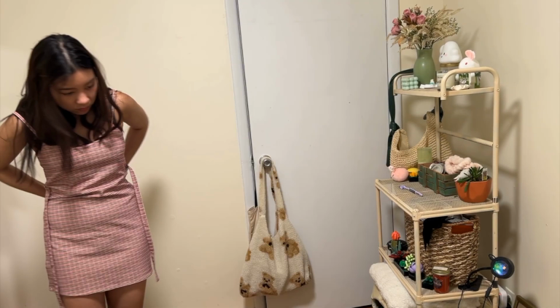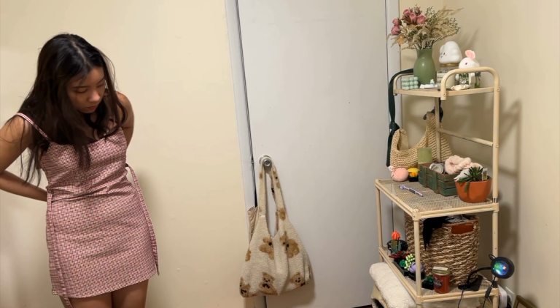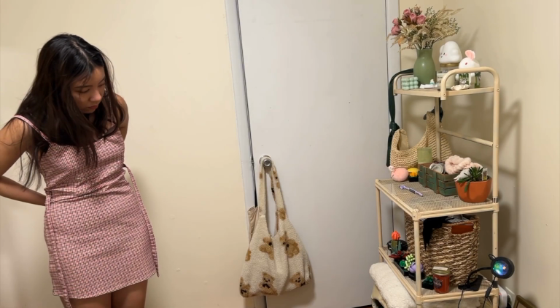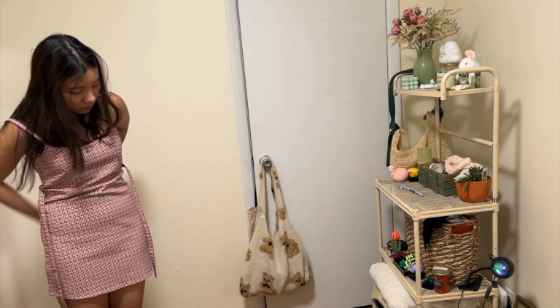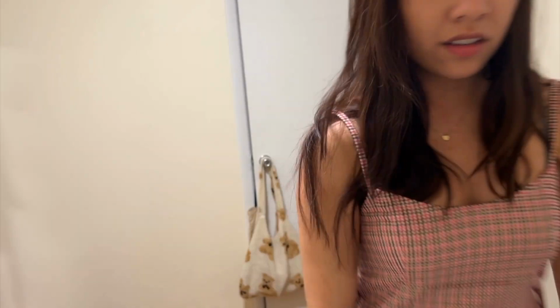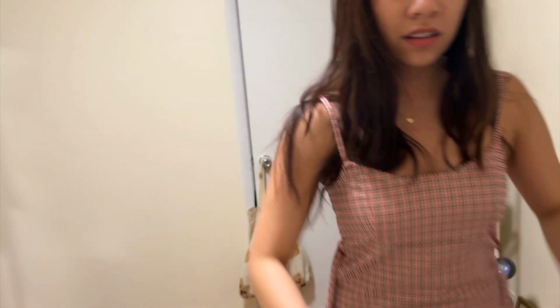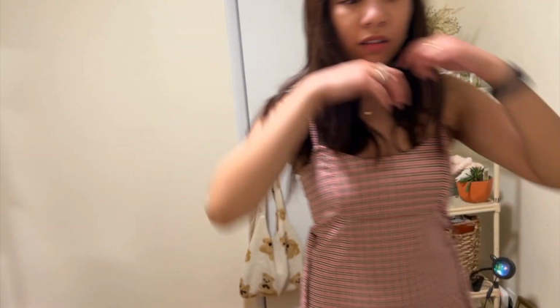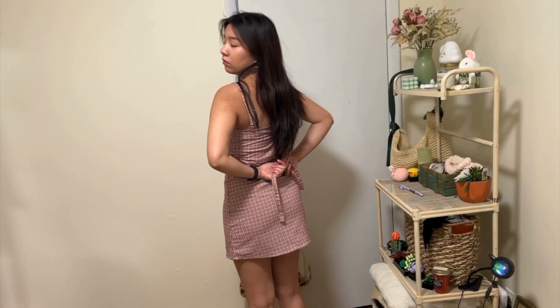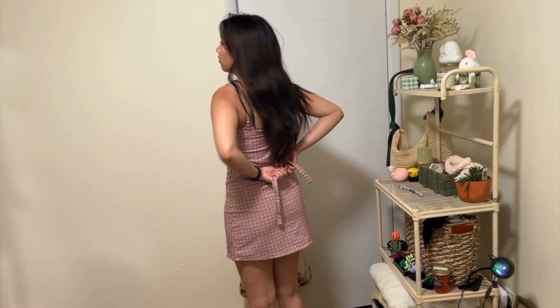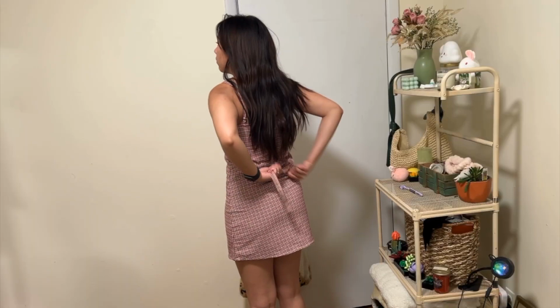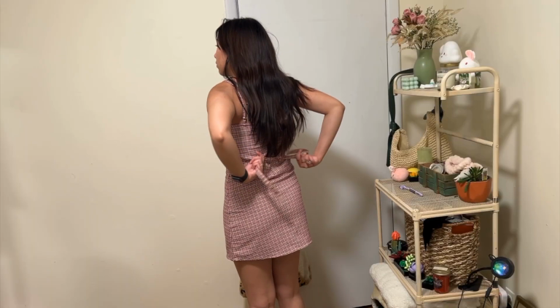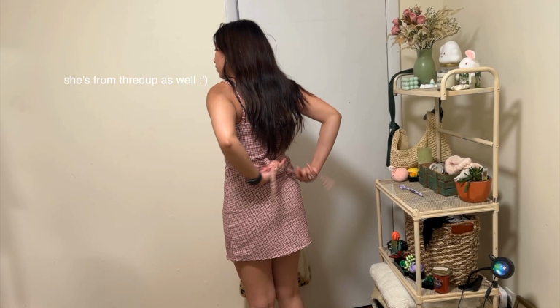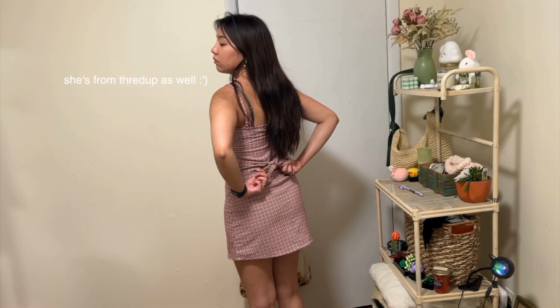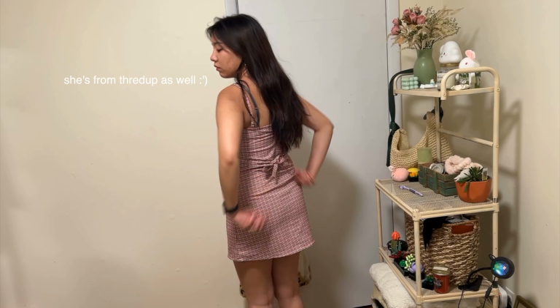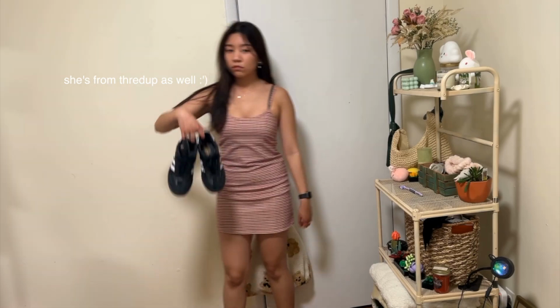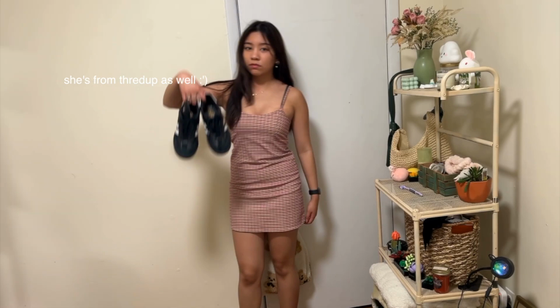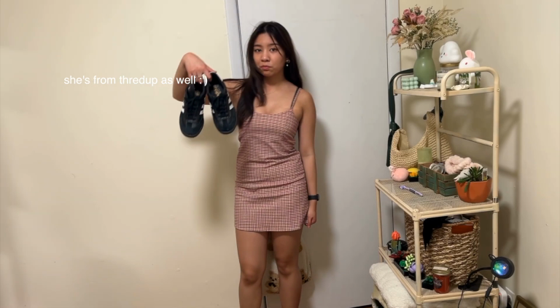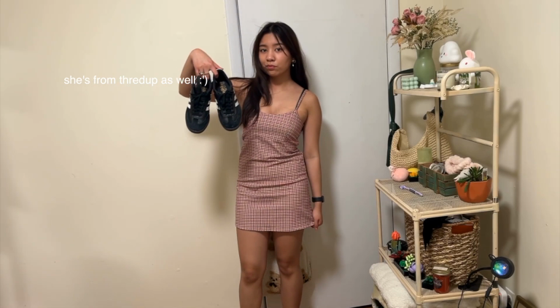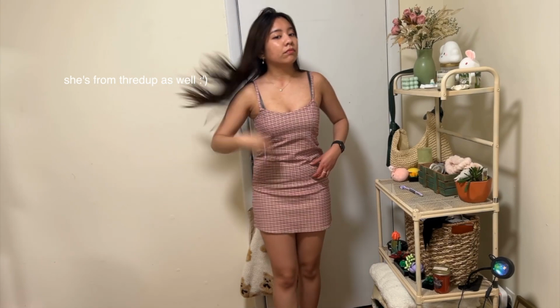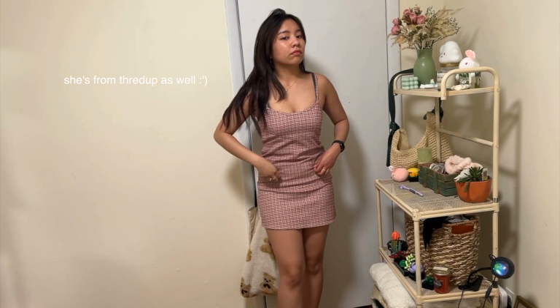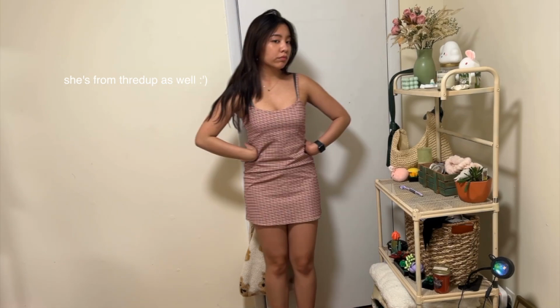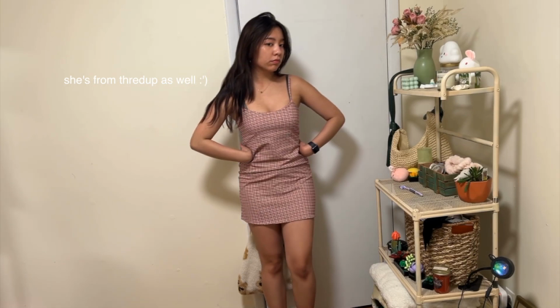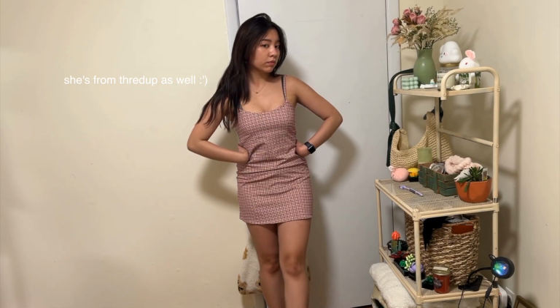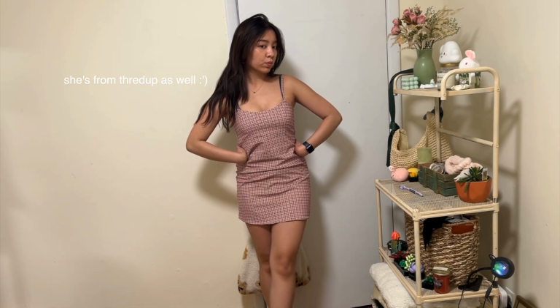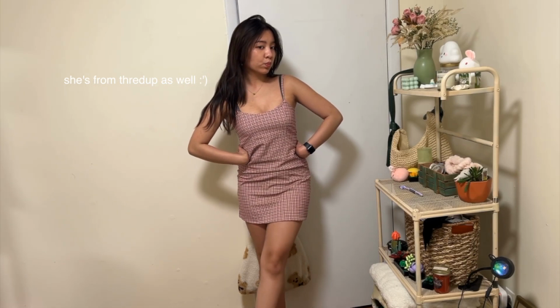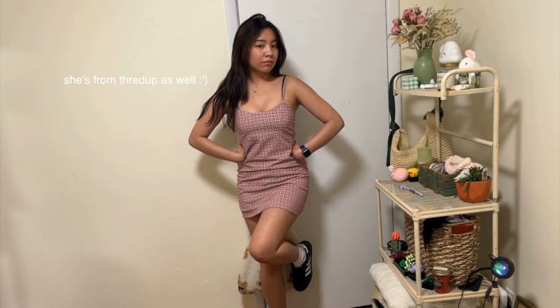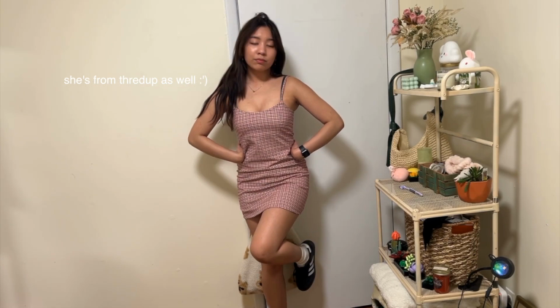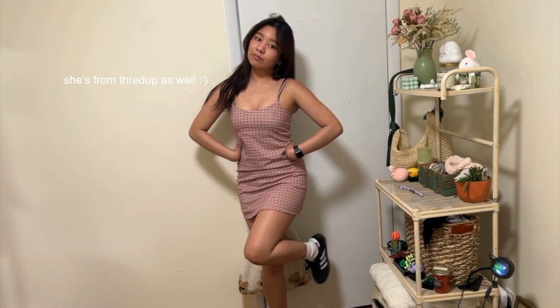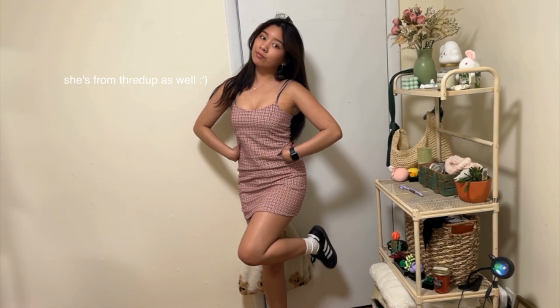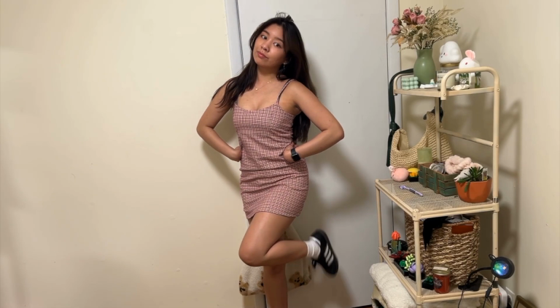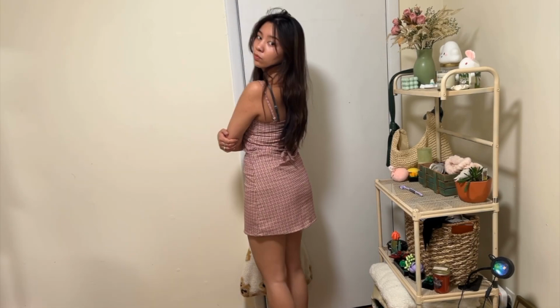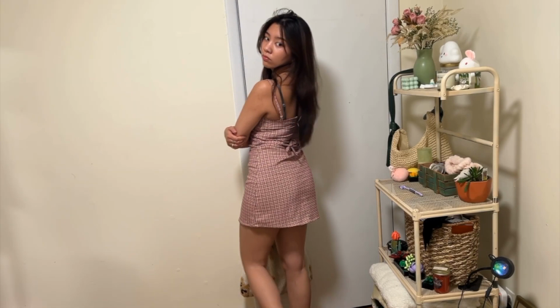I also got this other Brandy Melville dress from ThredUP, which is such a great find. It's so cute and I love the way the color looks on my skin tone.